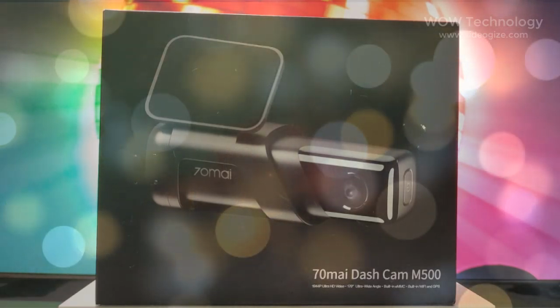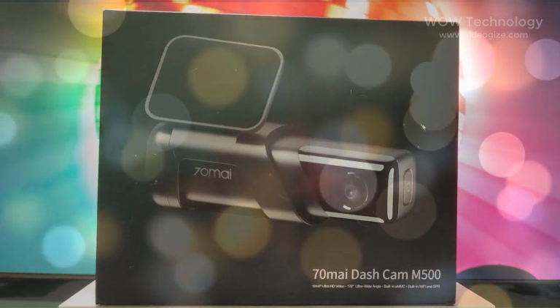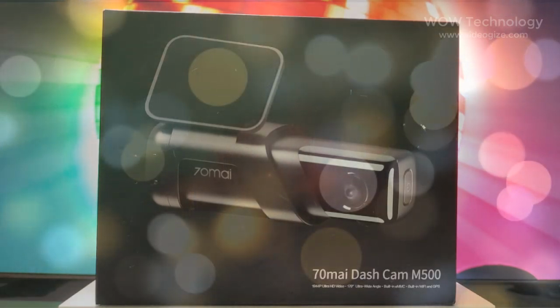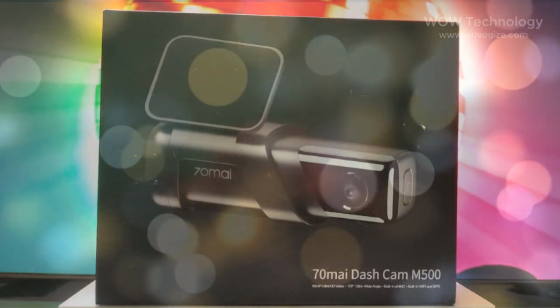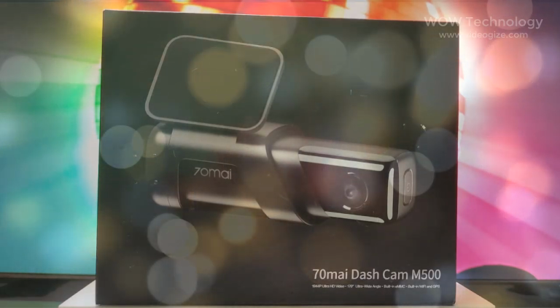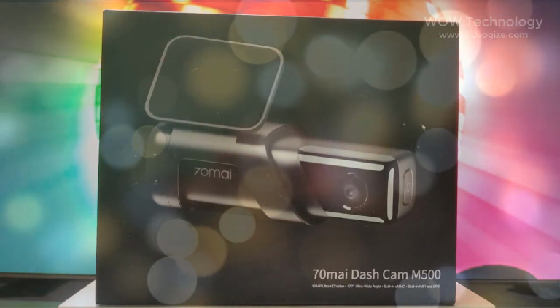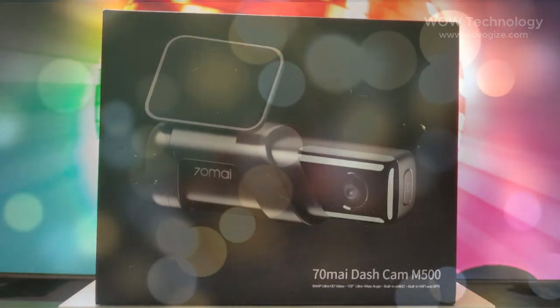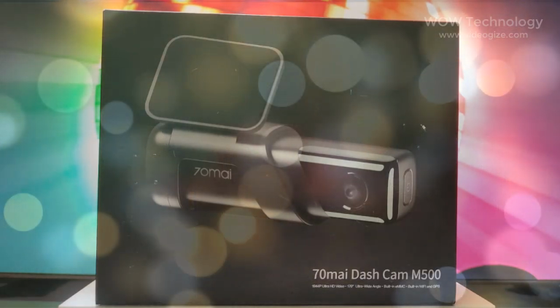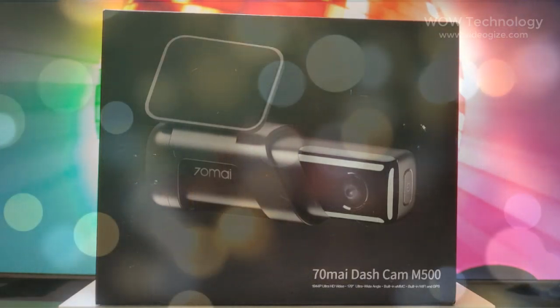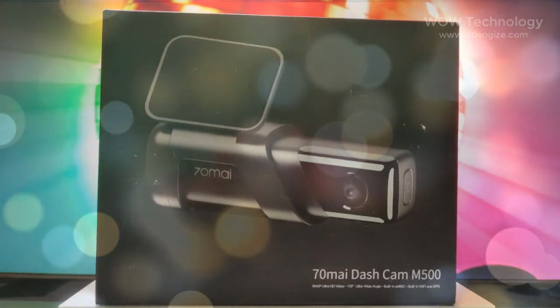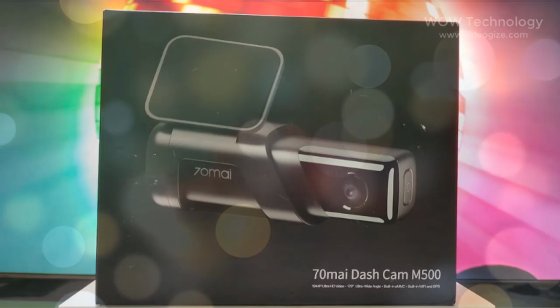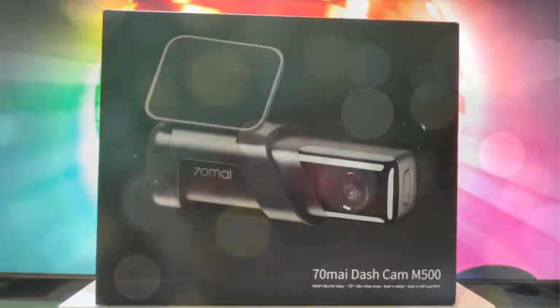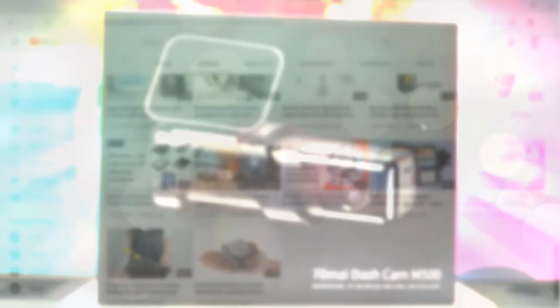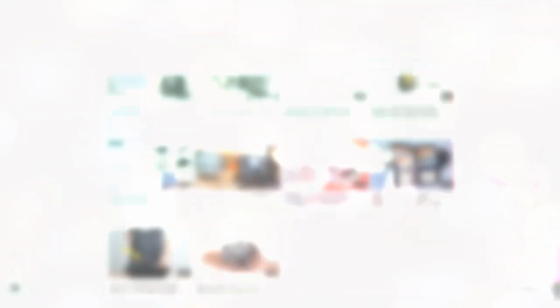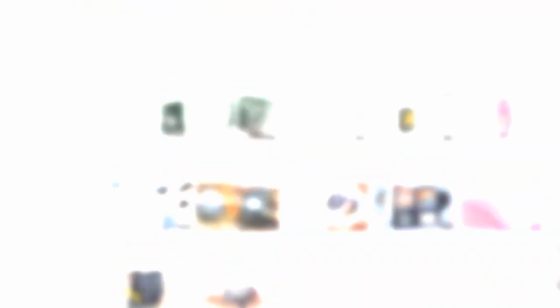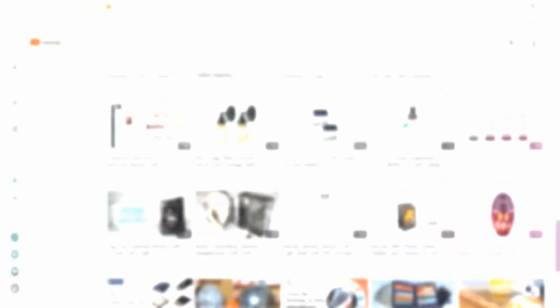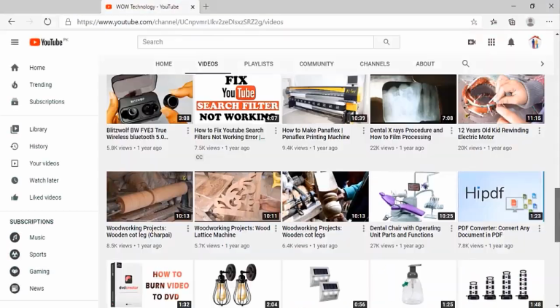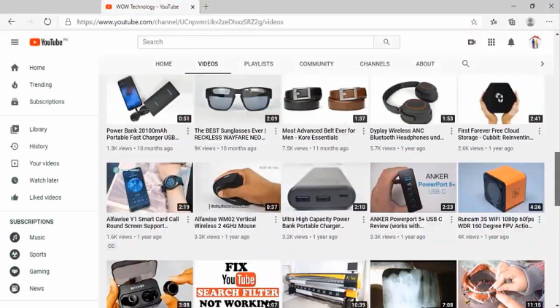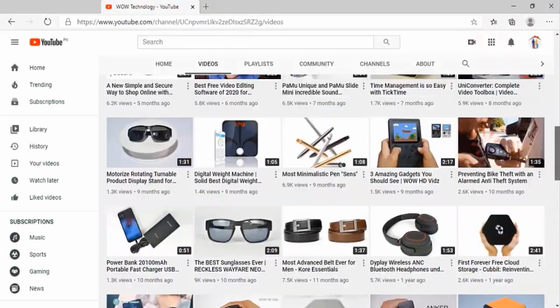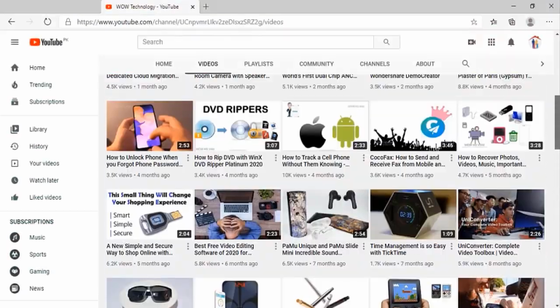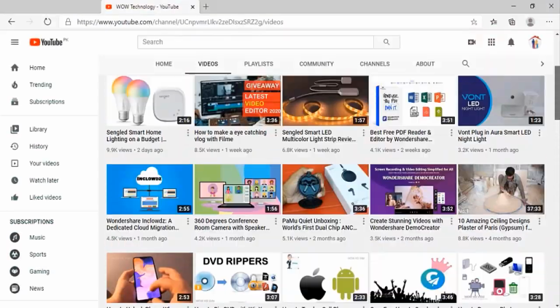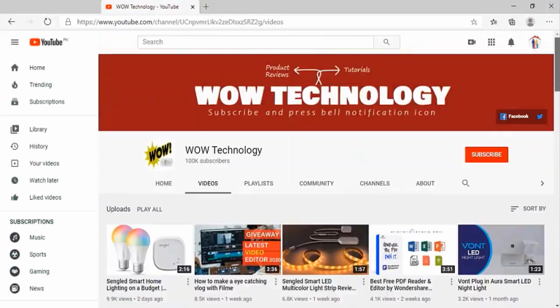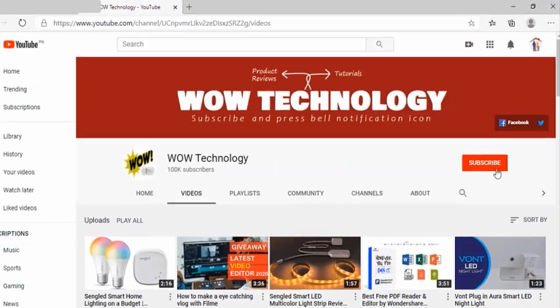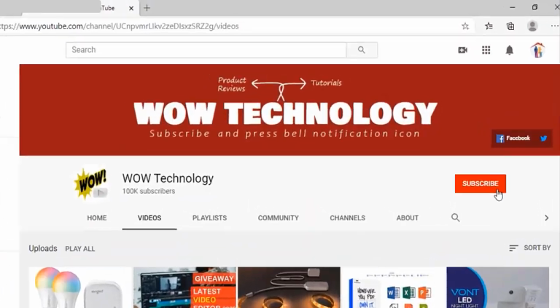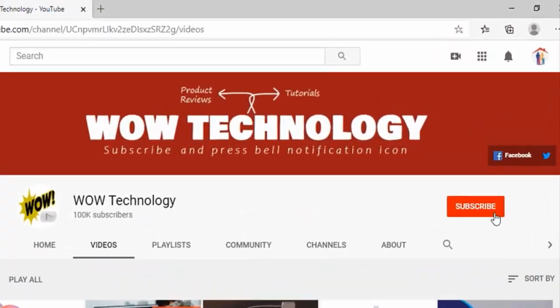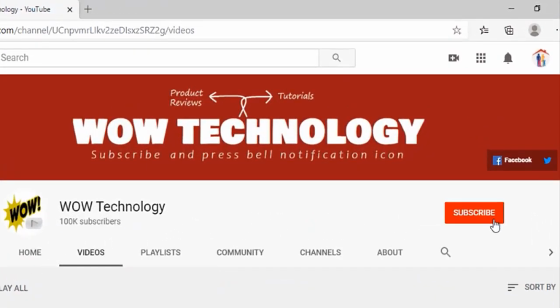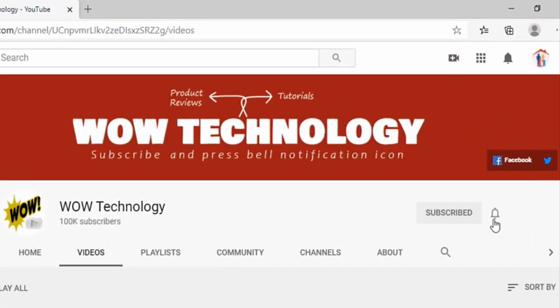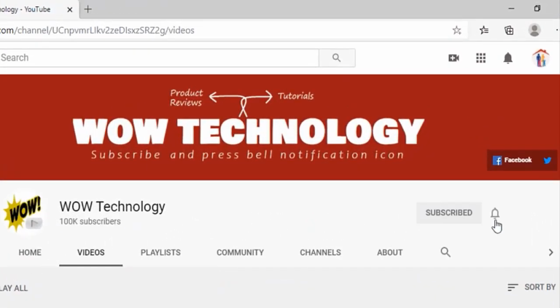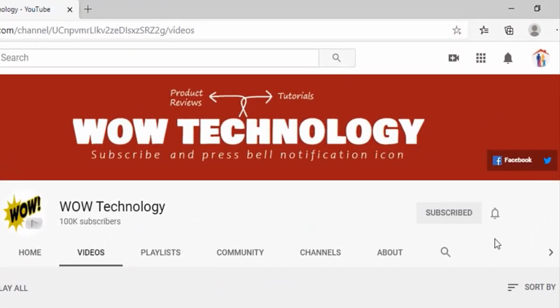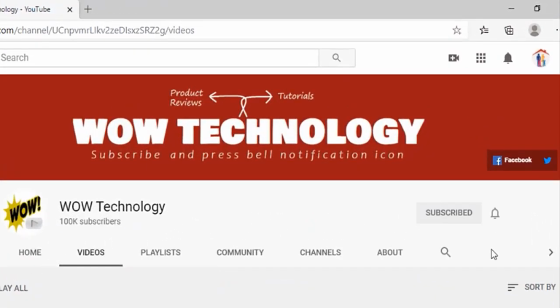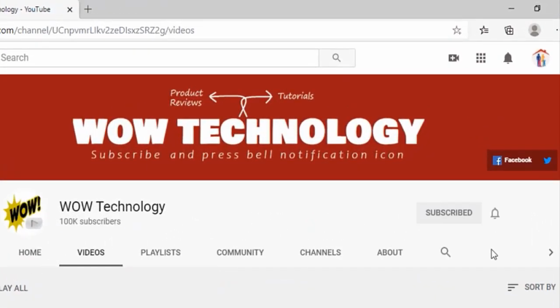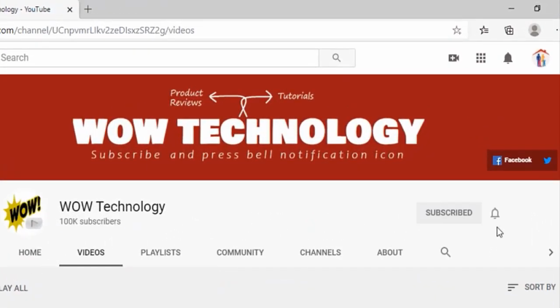Before we unbox and show its features, please subscribe to our channel and hit the bell notification icon.